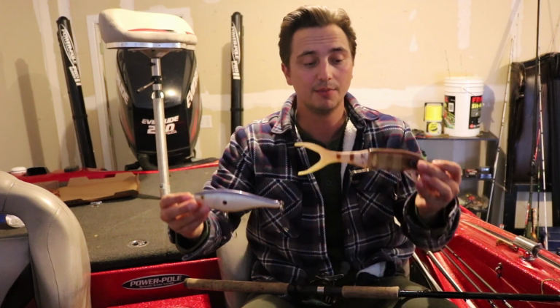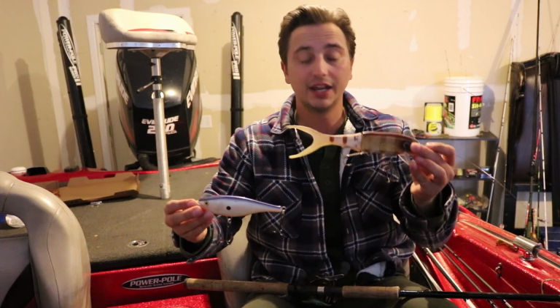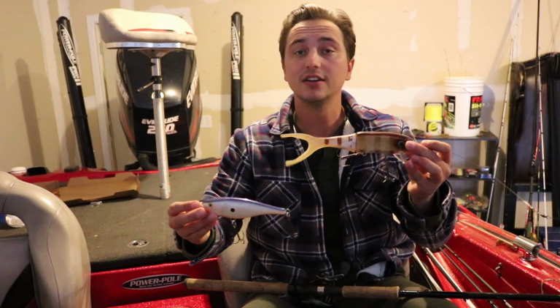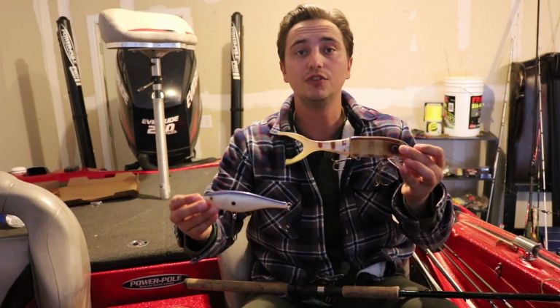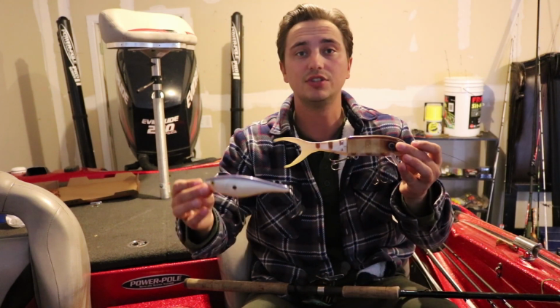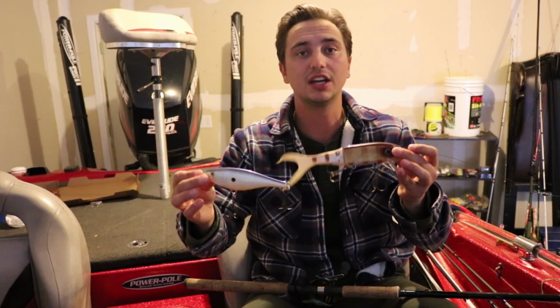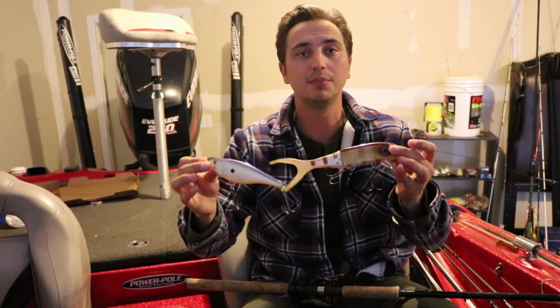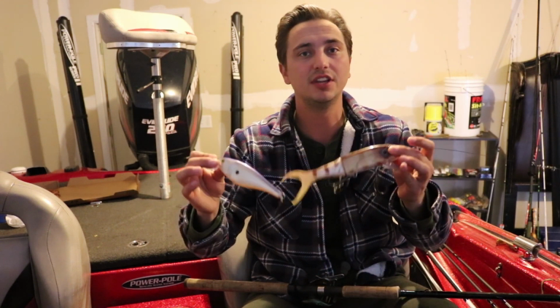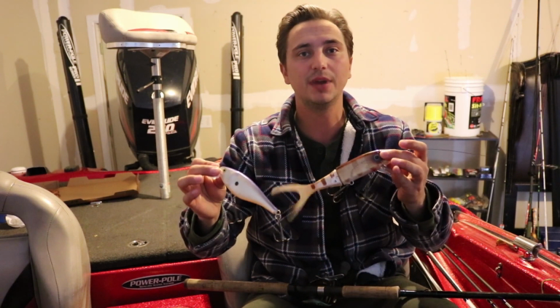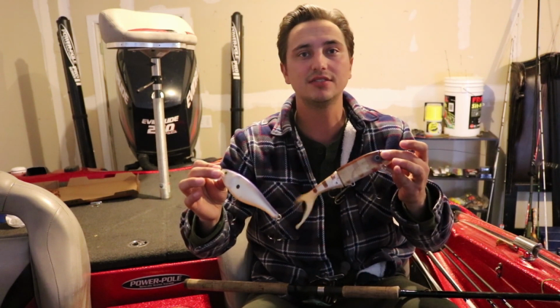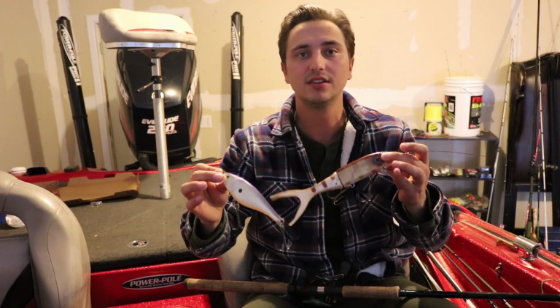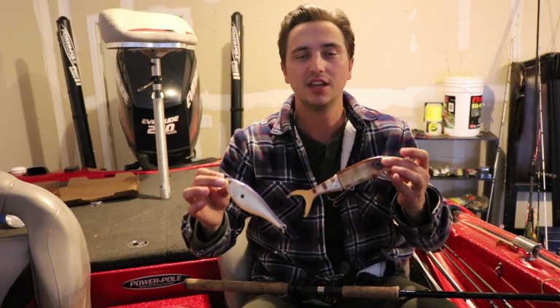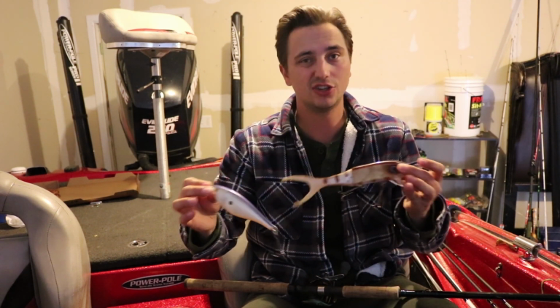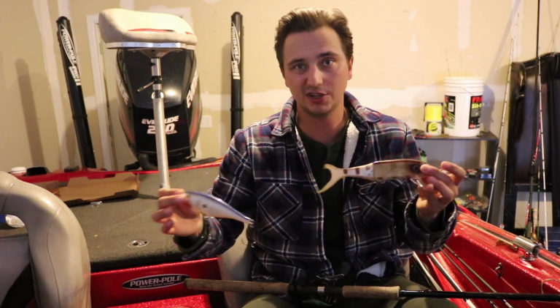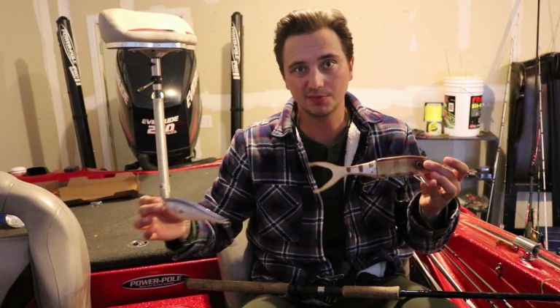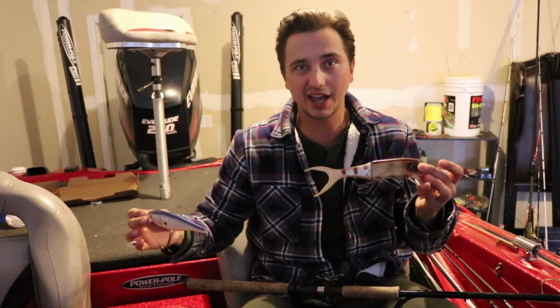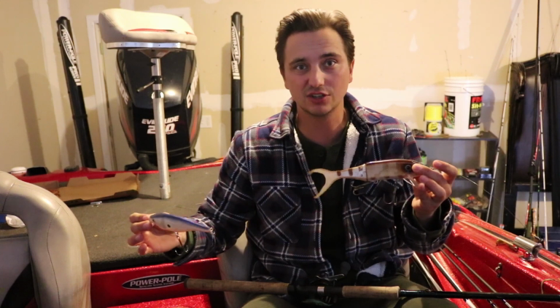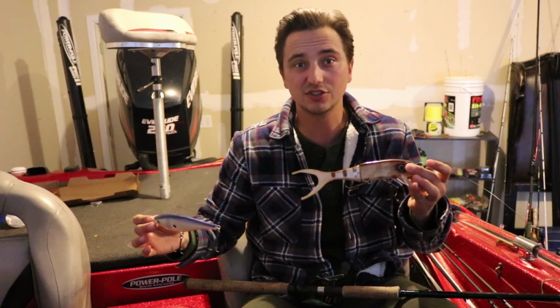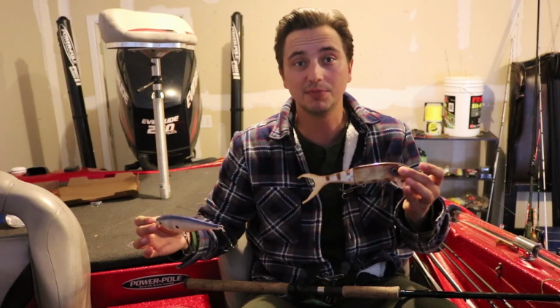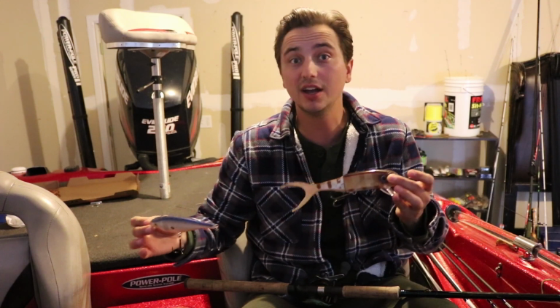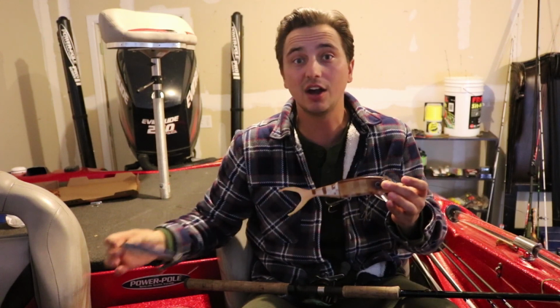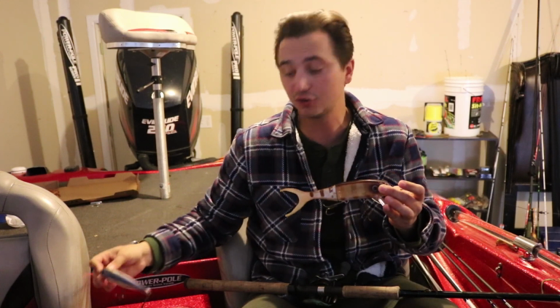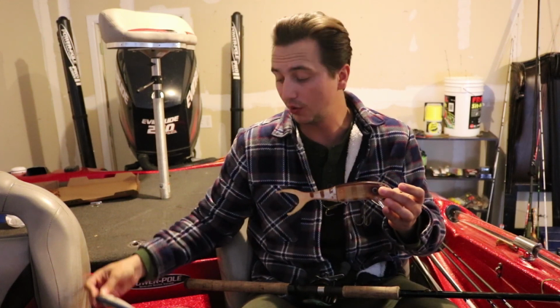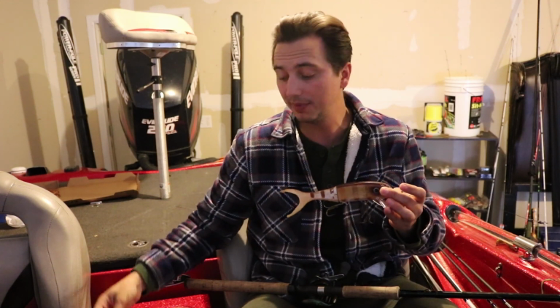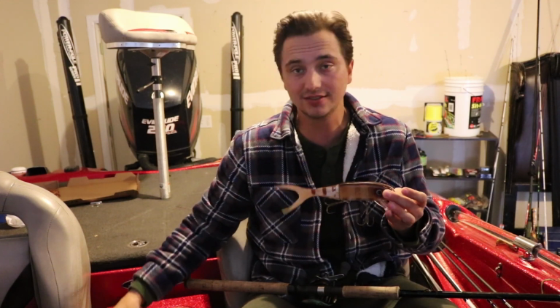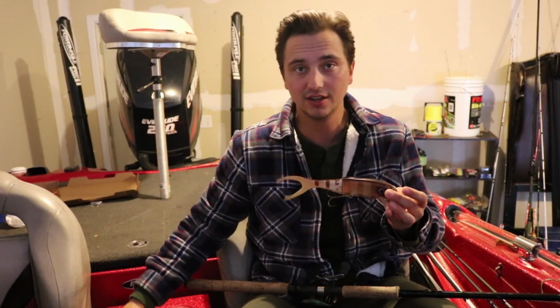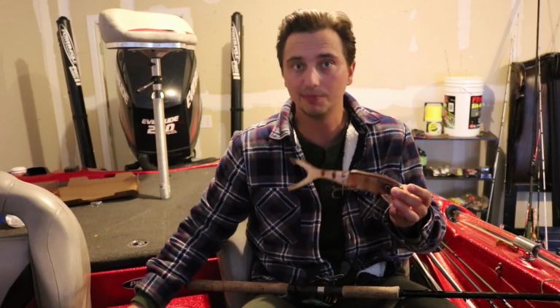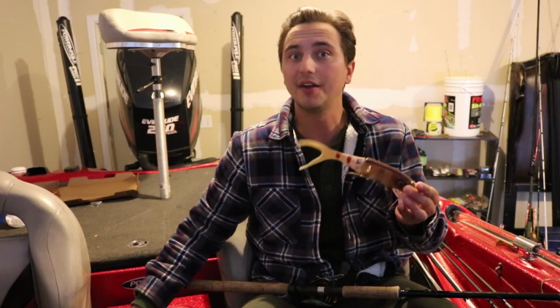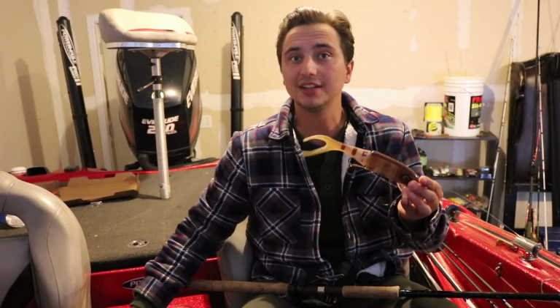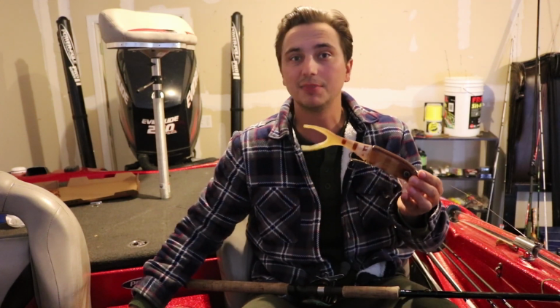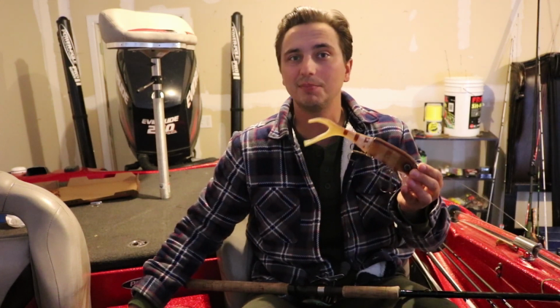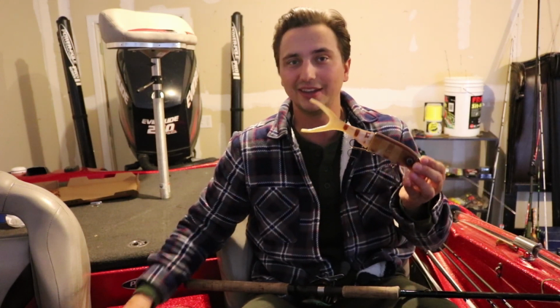But I guarantee if you take a couple of these baits and you just pitch some casts over some big offshore weed beds, you're bound to get some big pike.